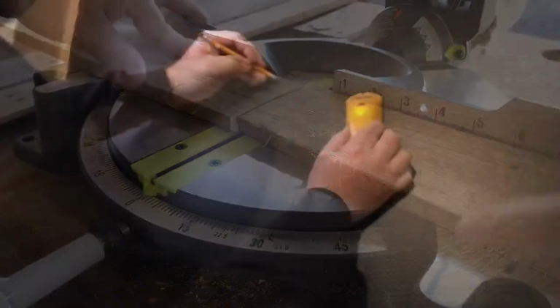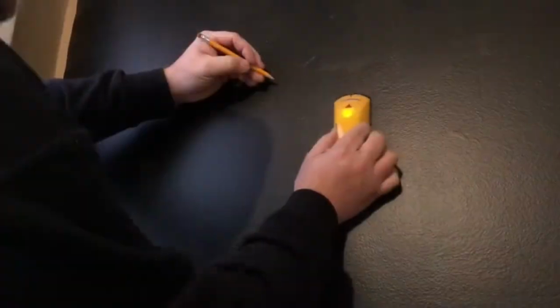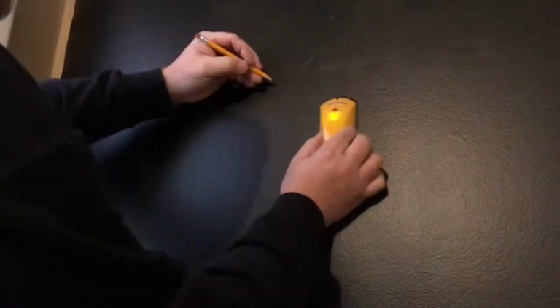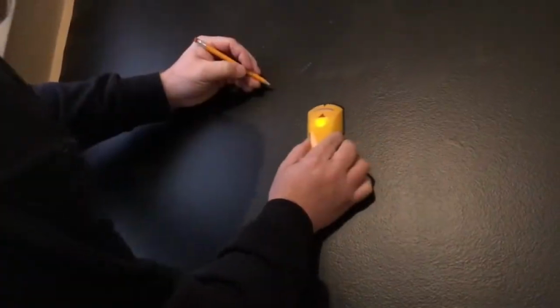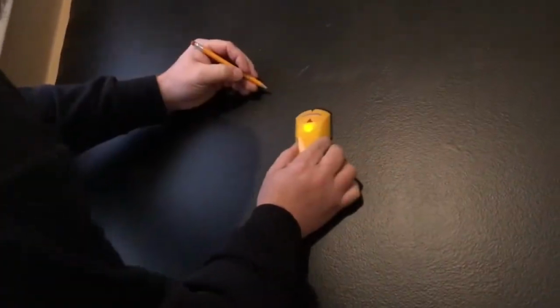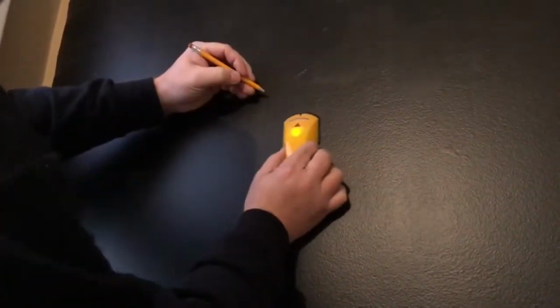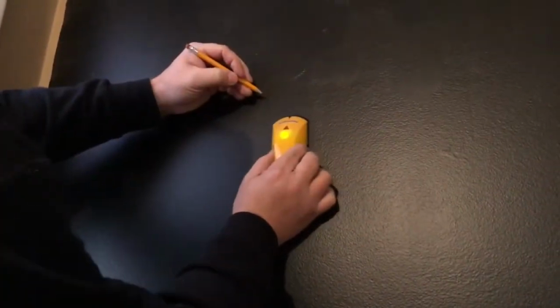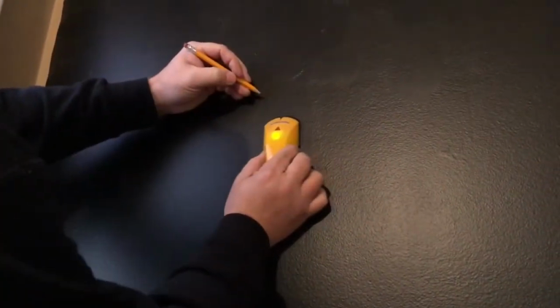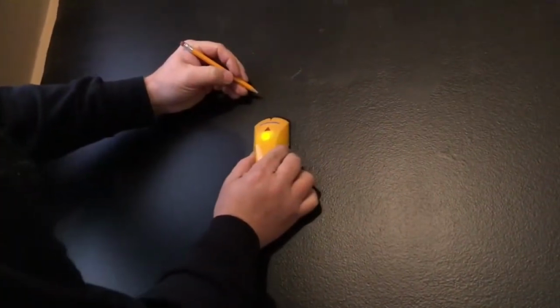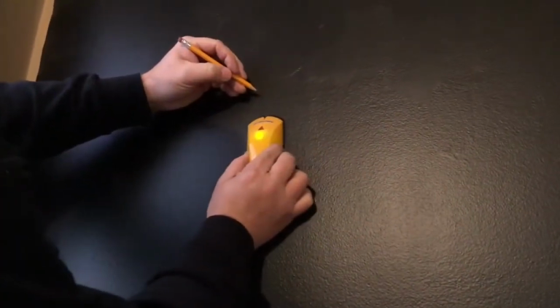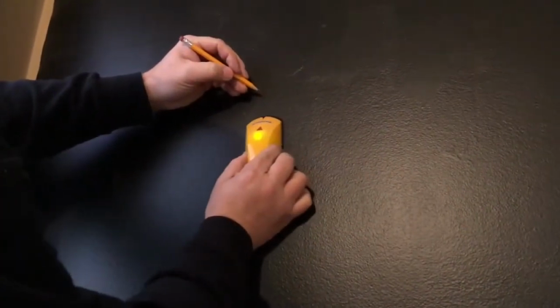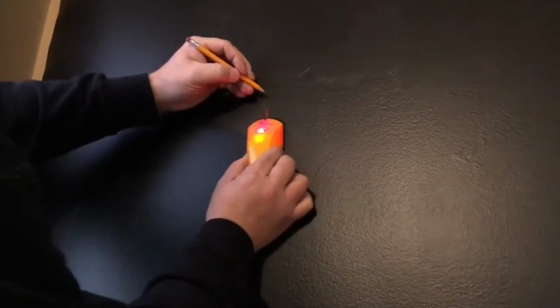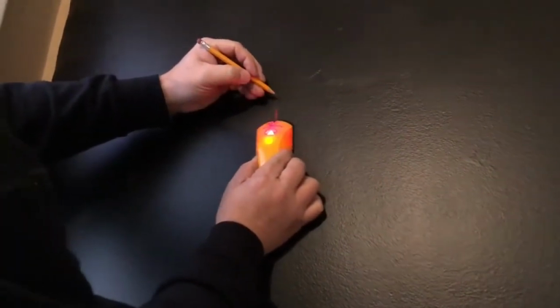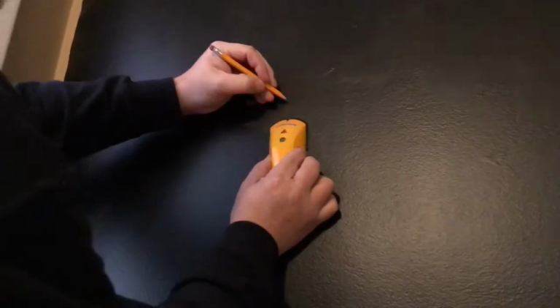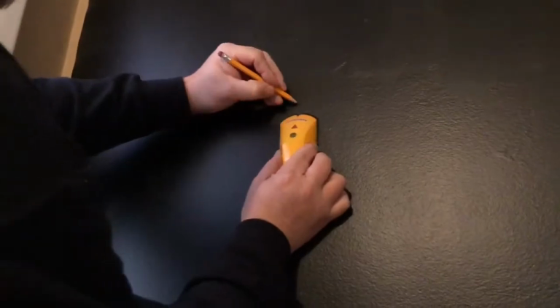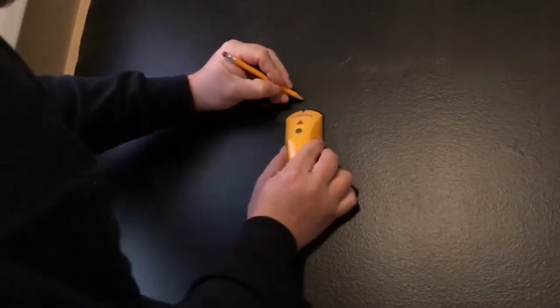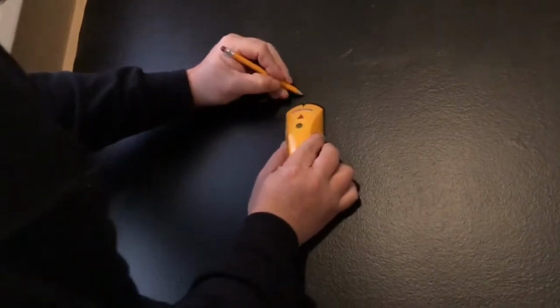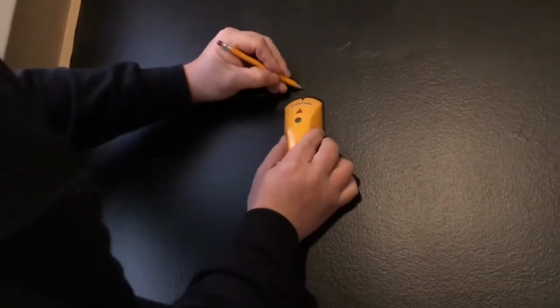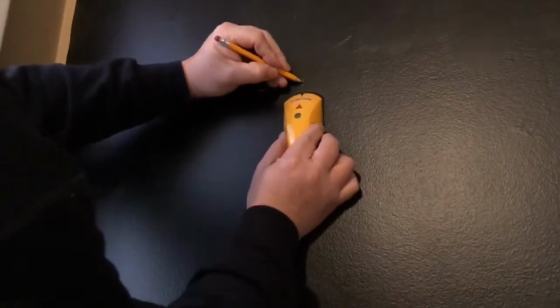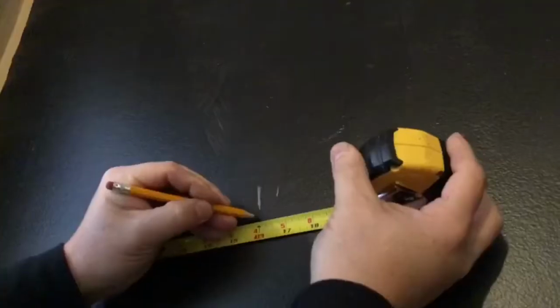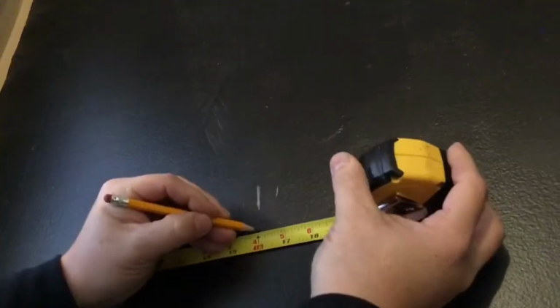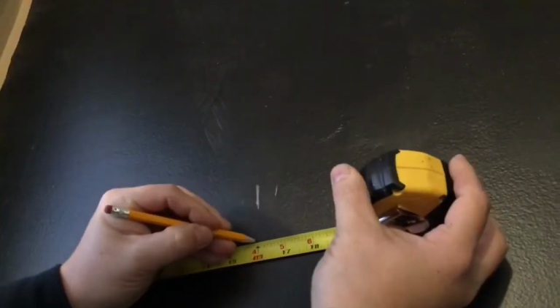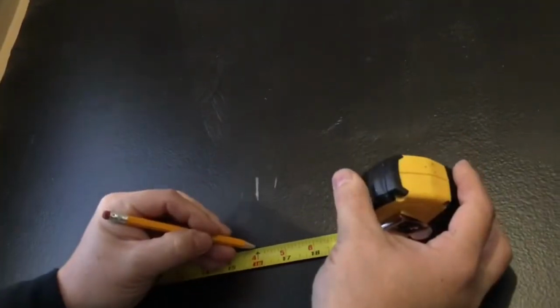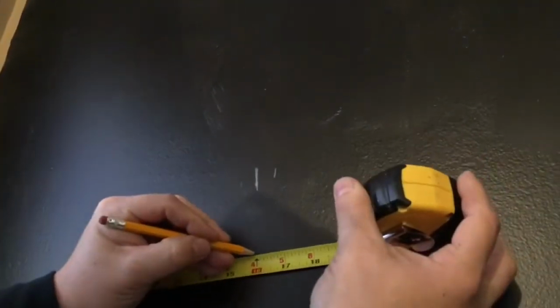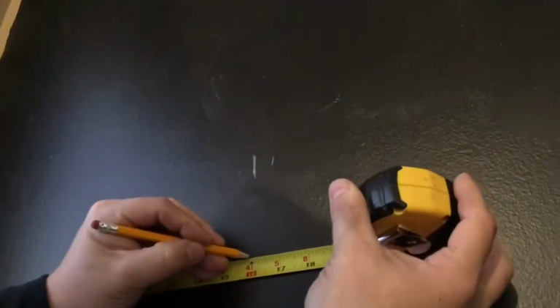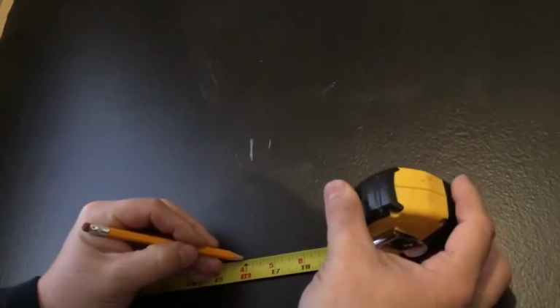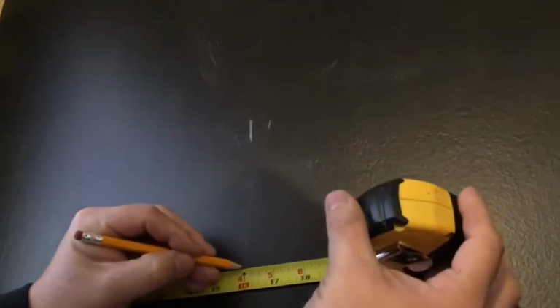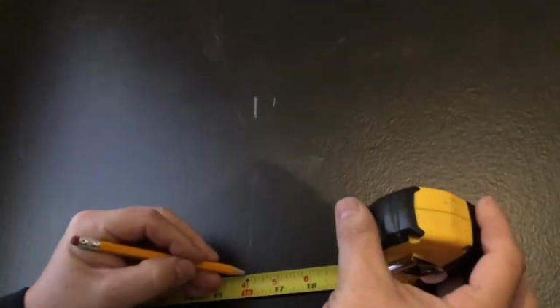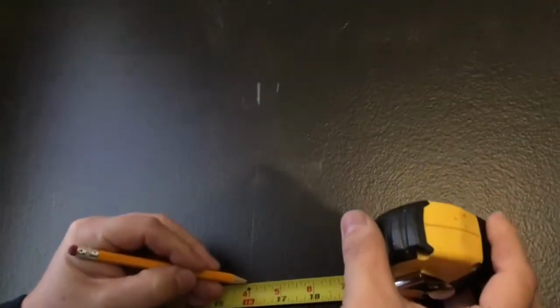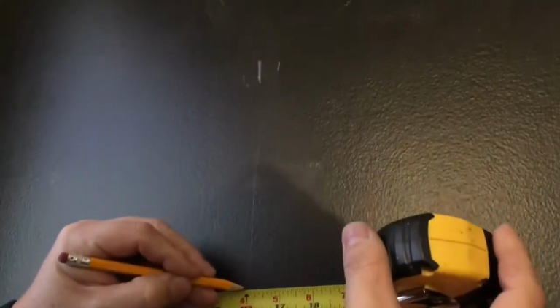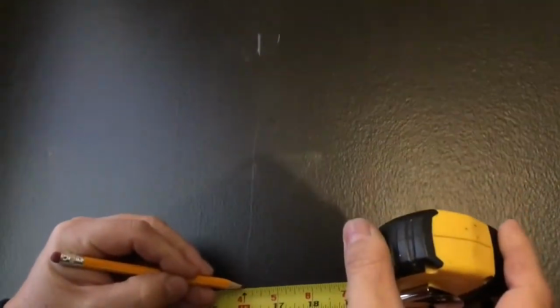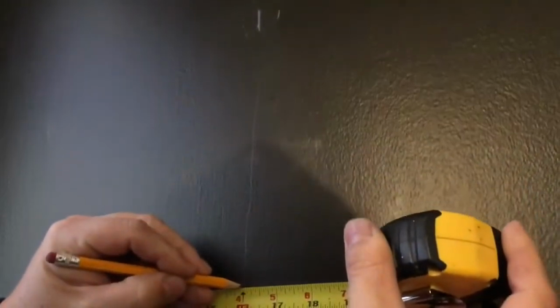You'll want to use an electronic stud finder to find the studs behind the sheetrock. That way you'll know where we want to nail.